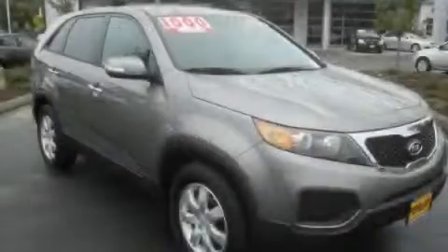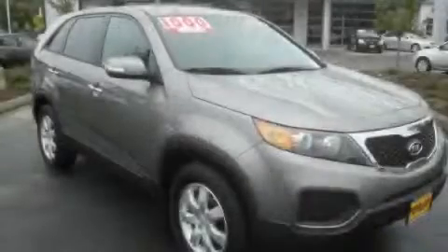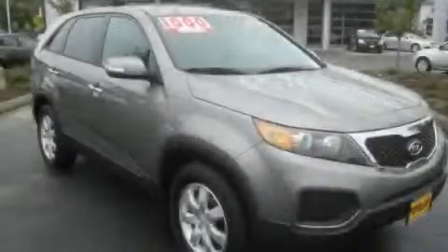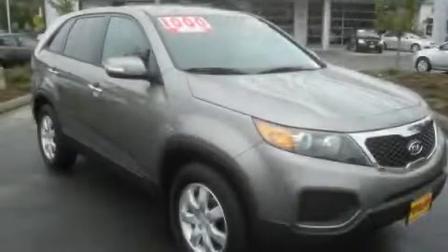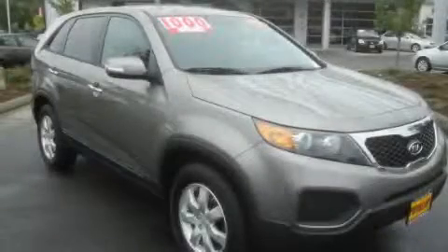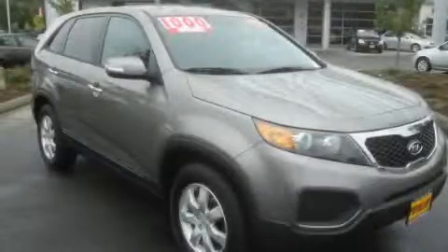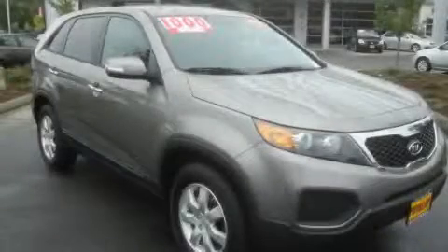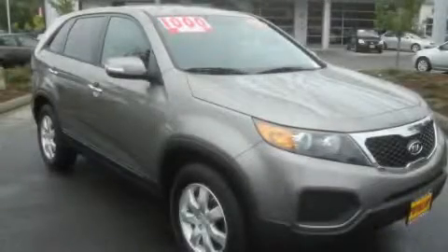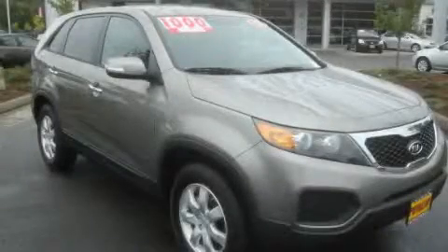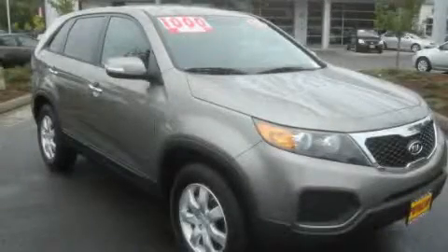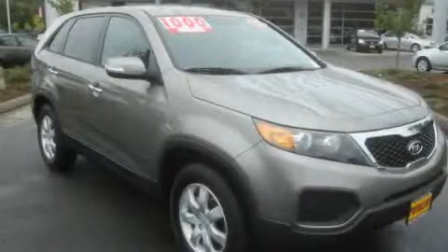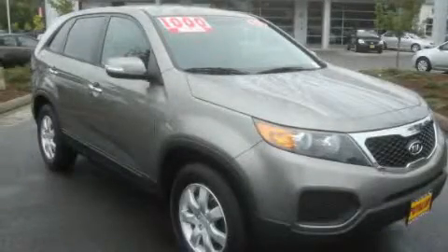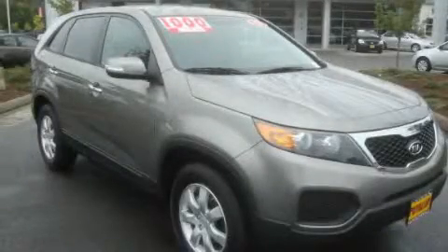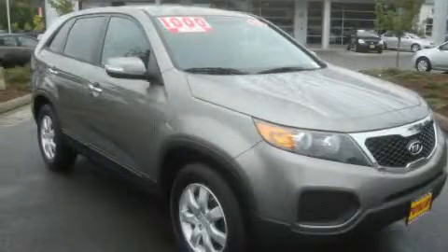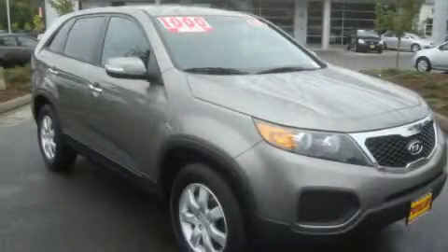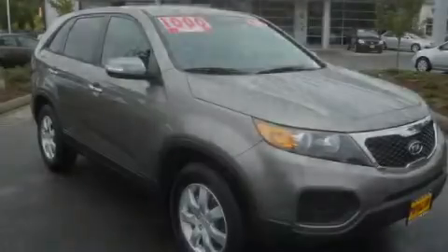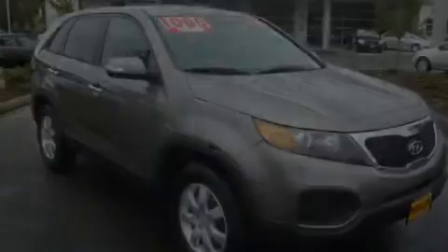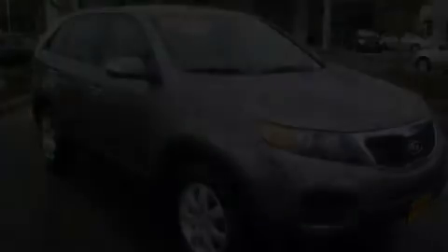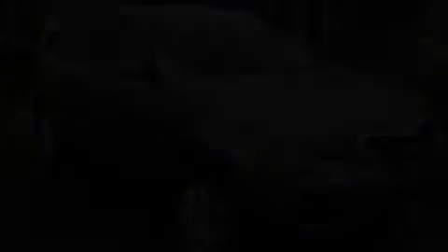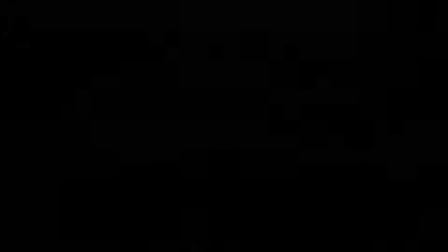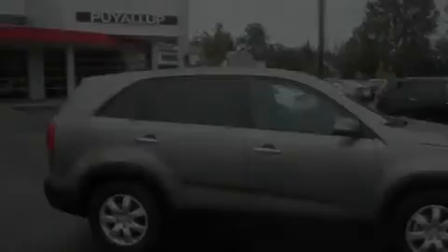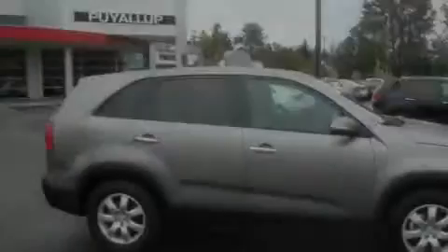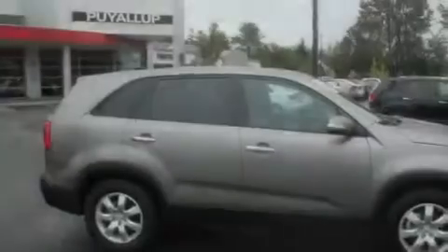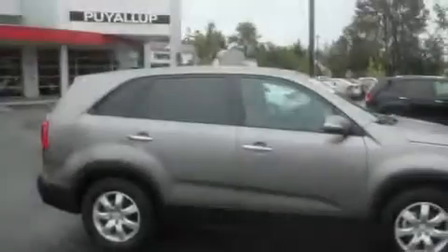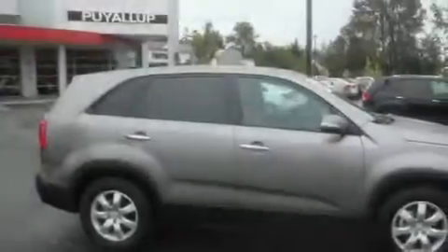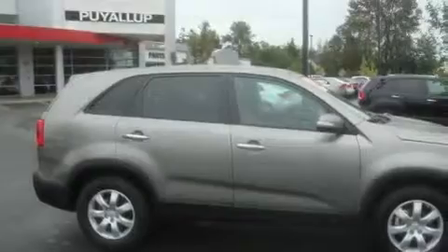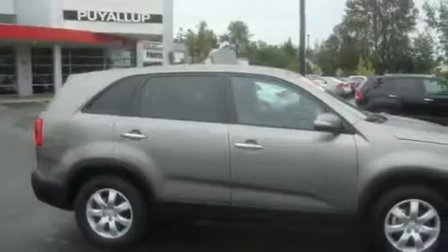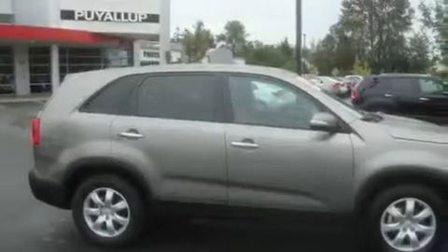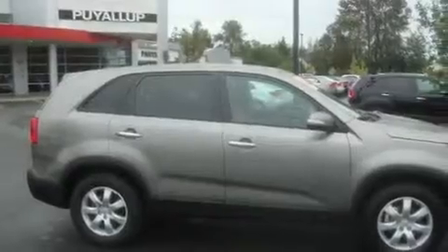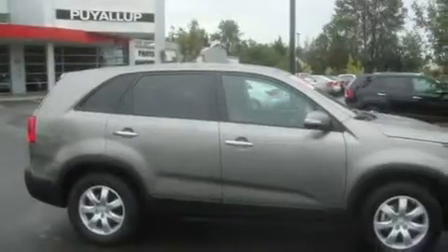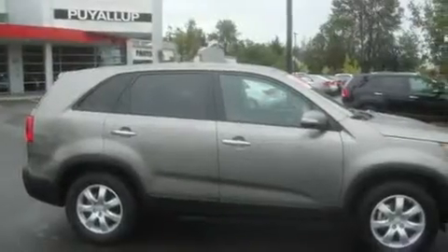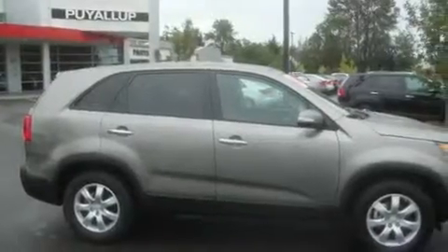This is a brand new 2011 Kia Sorento, functional utility for a modern lifestyle.